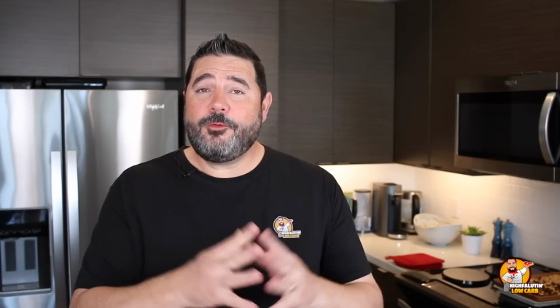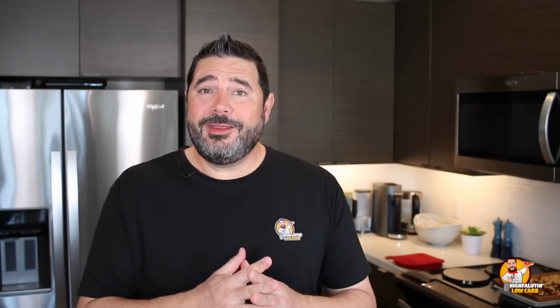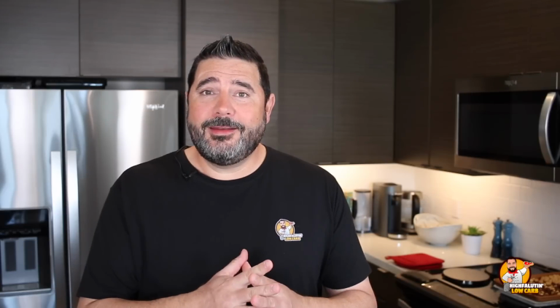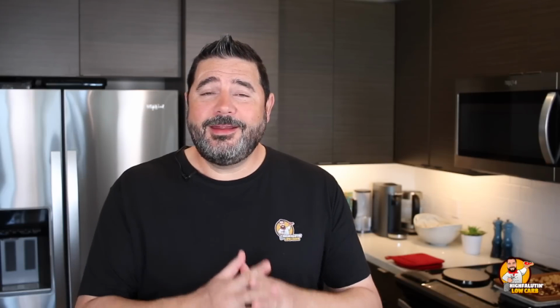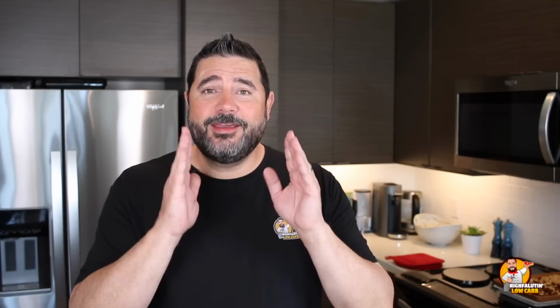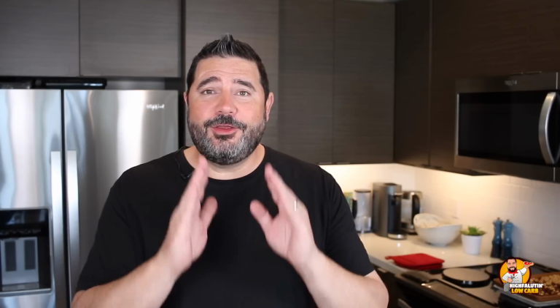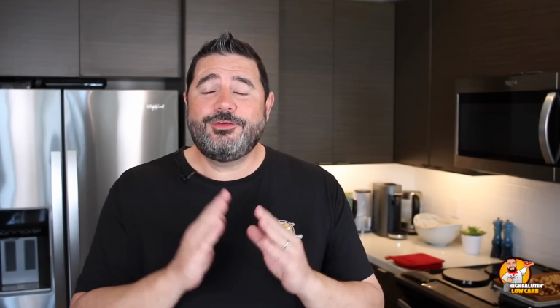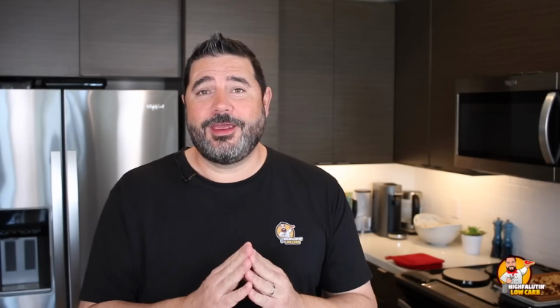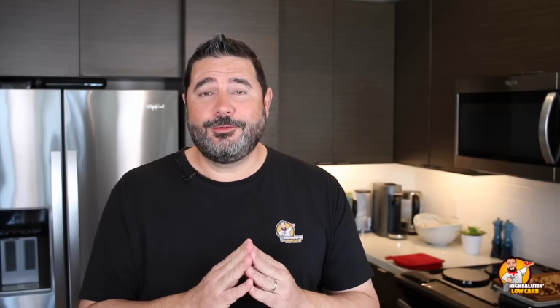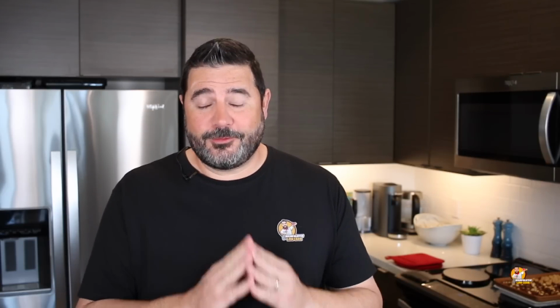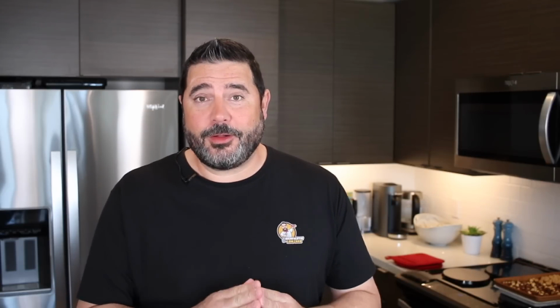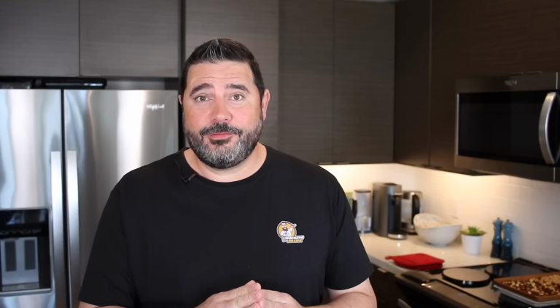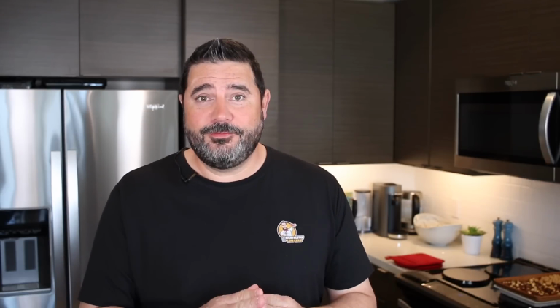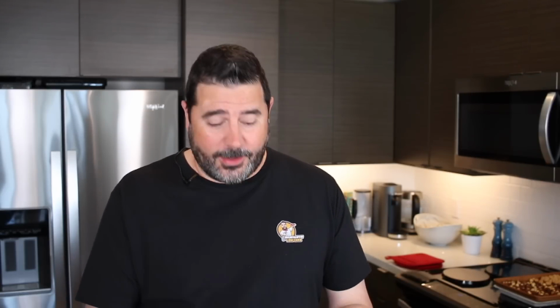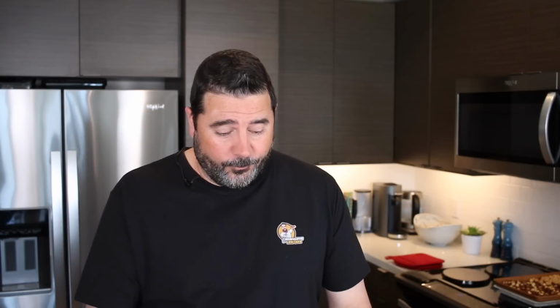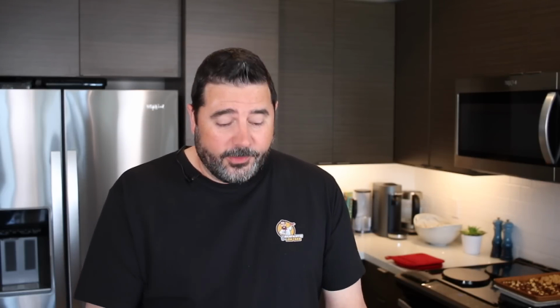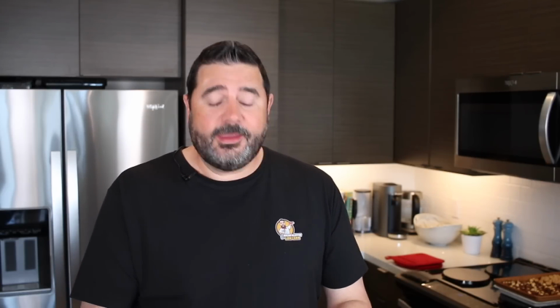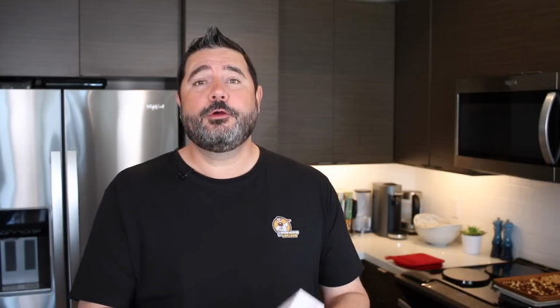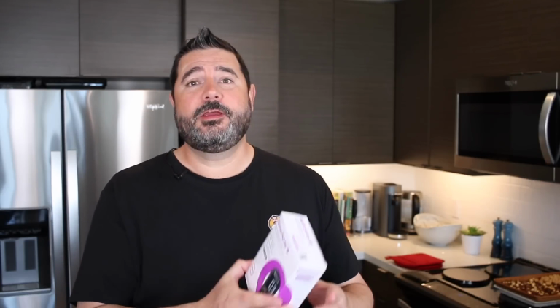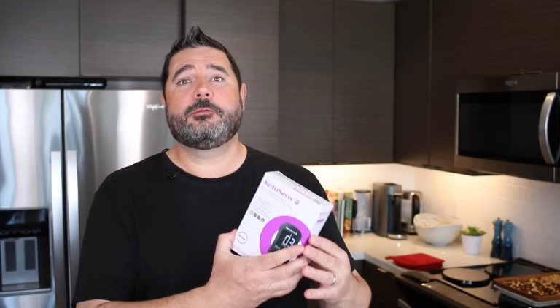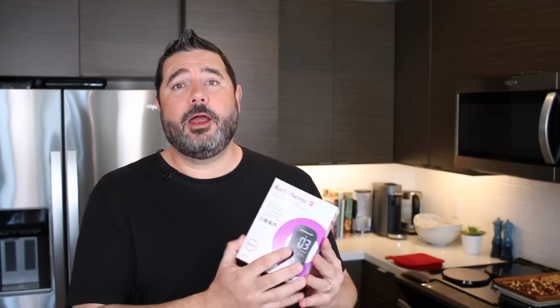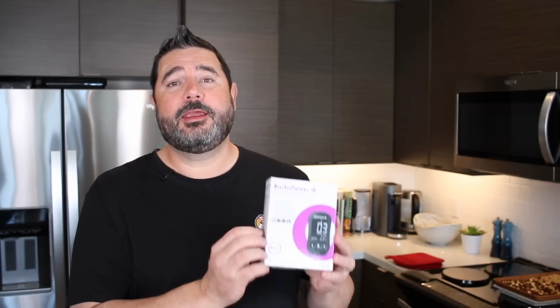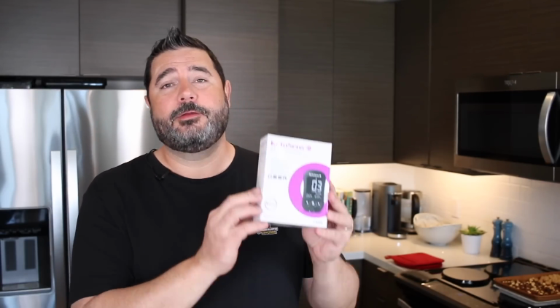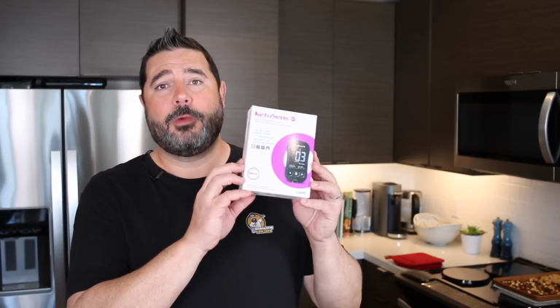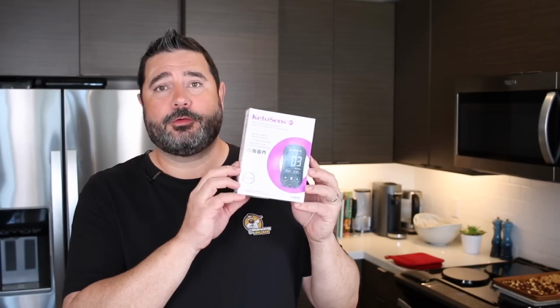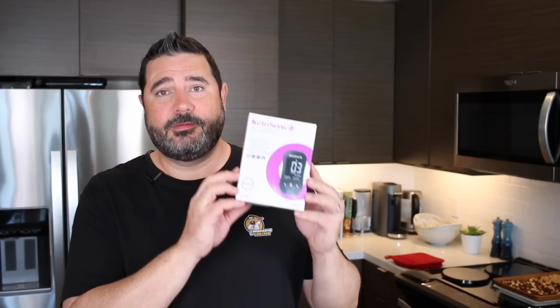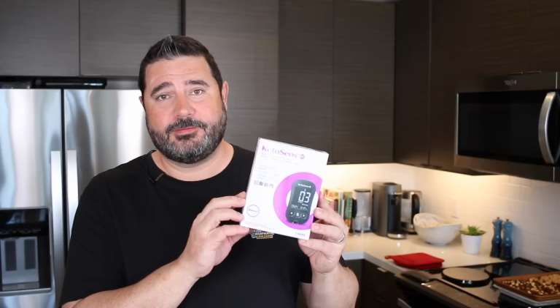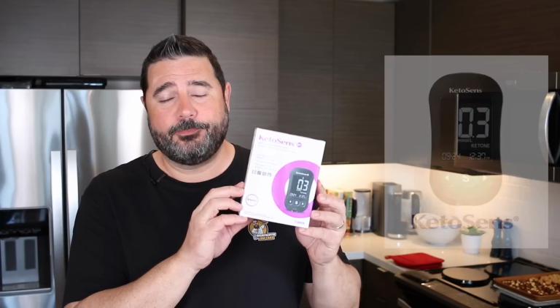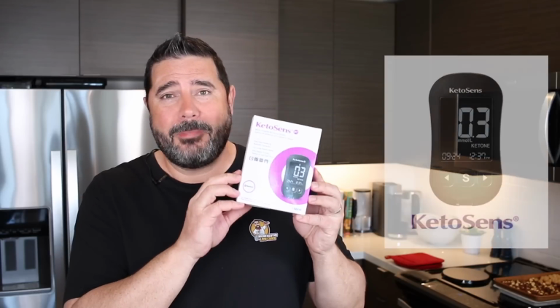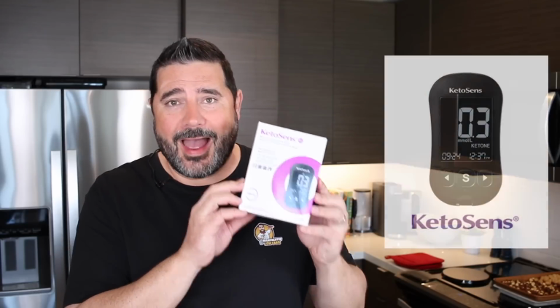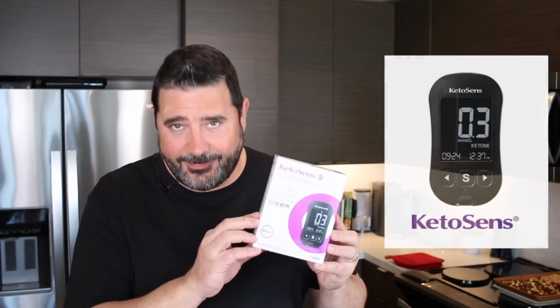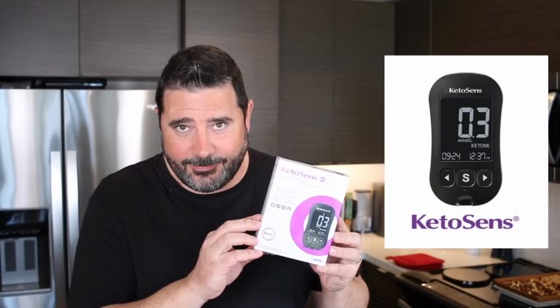Before we begin, I need to give a huge thank you to the sponsor of this video — the KetoSense Blood Ketone Monitoring System by iSense.